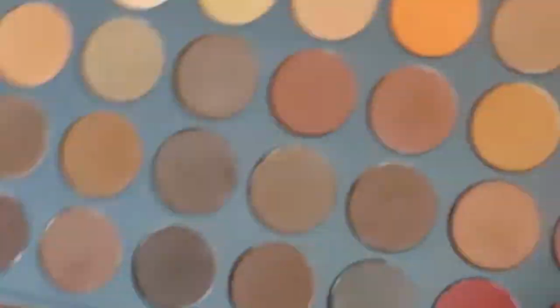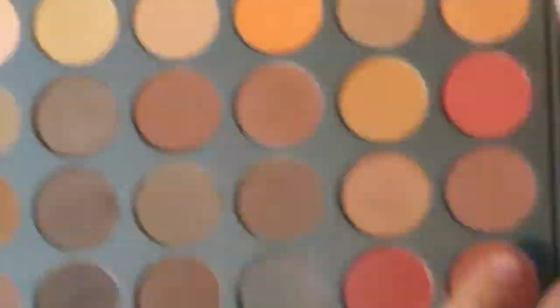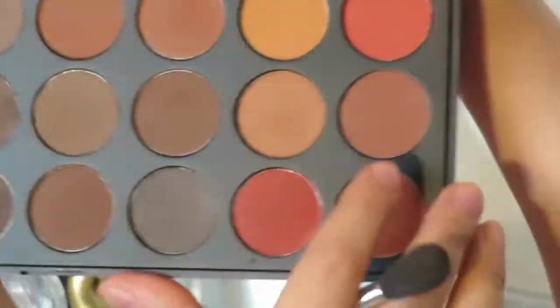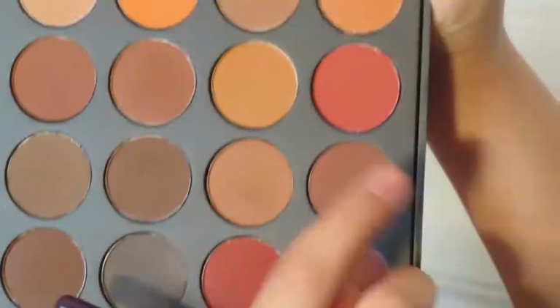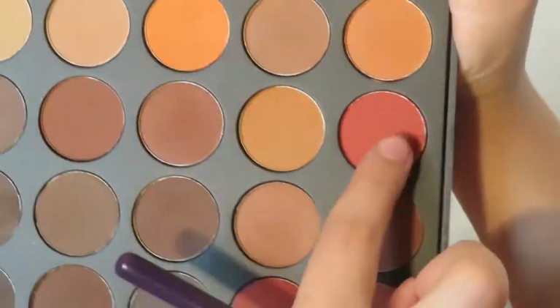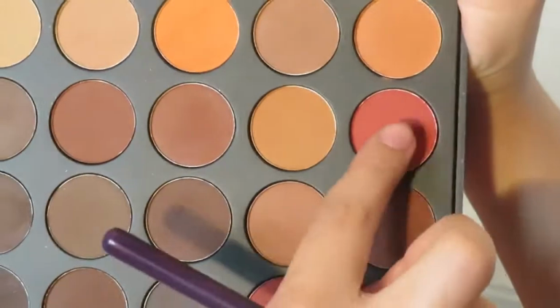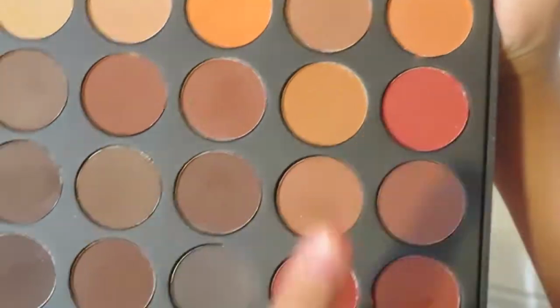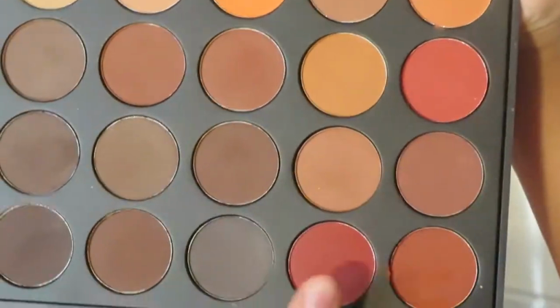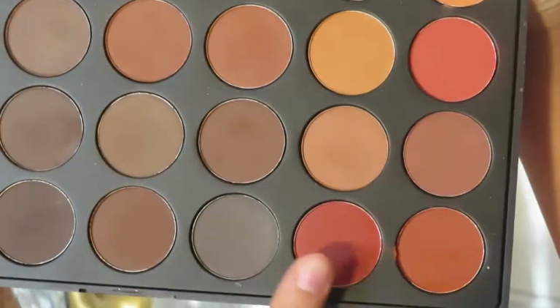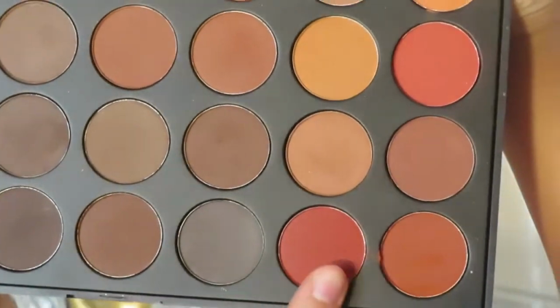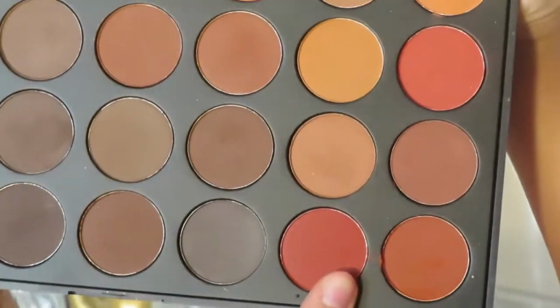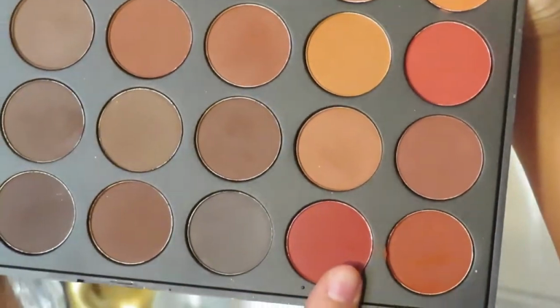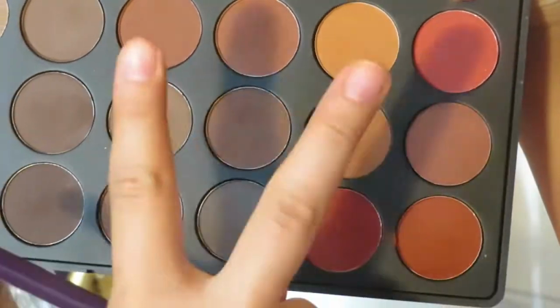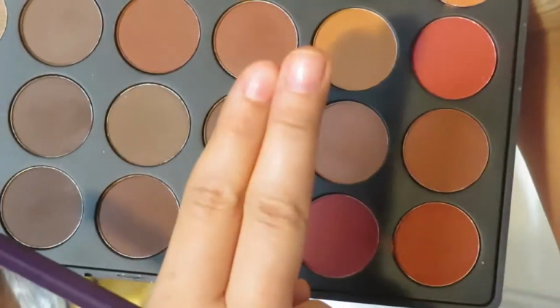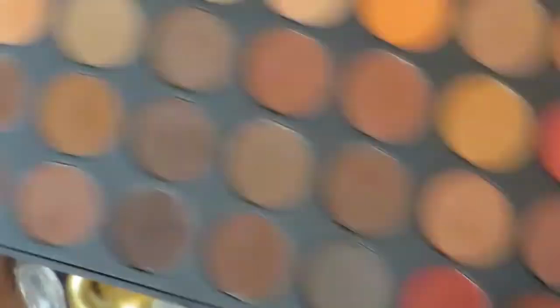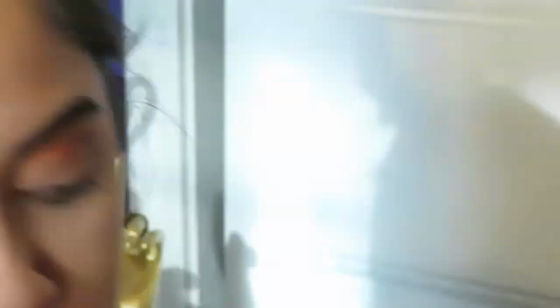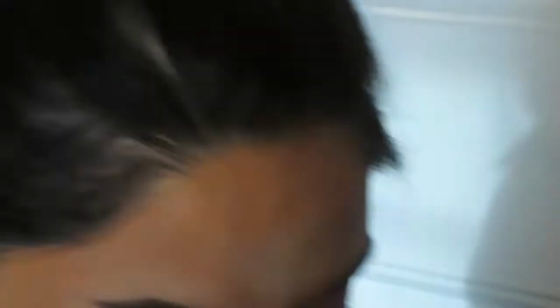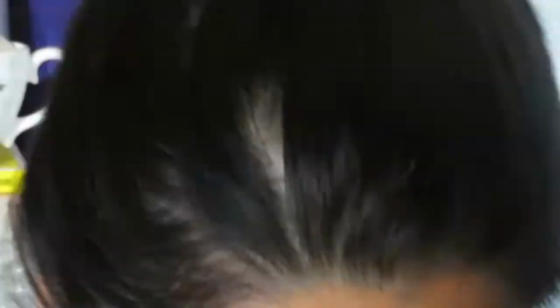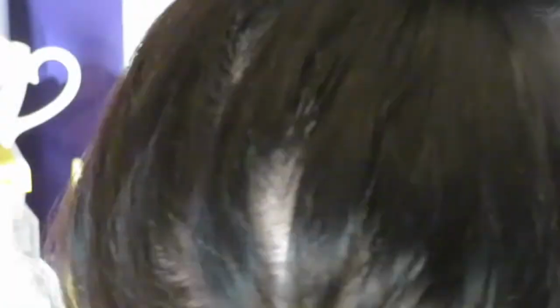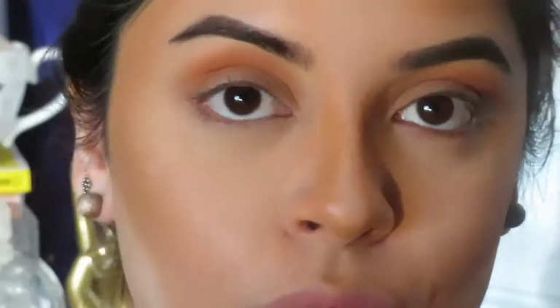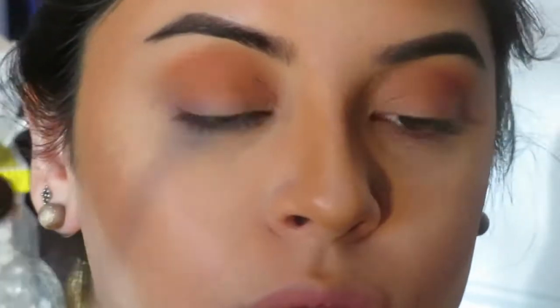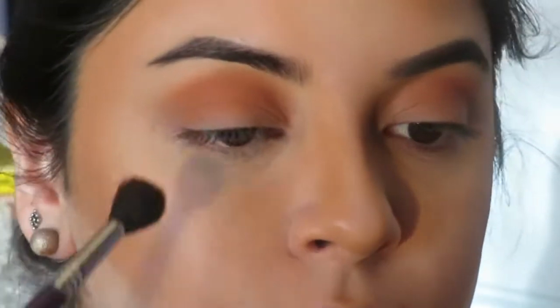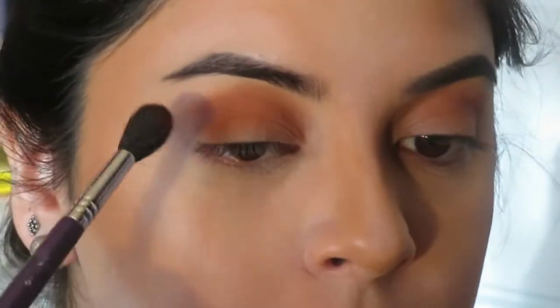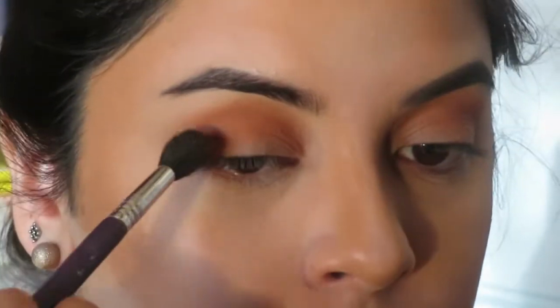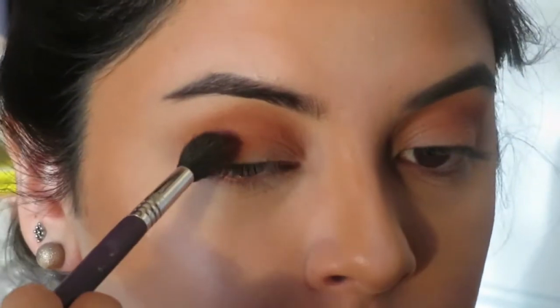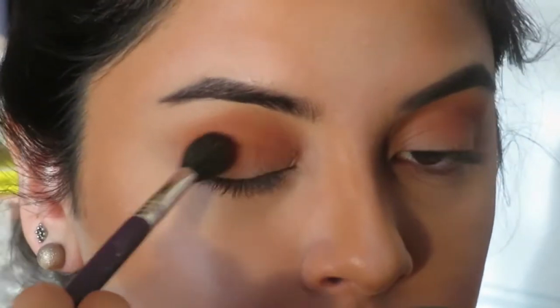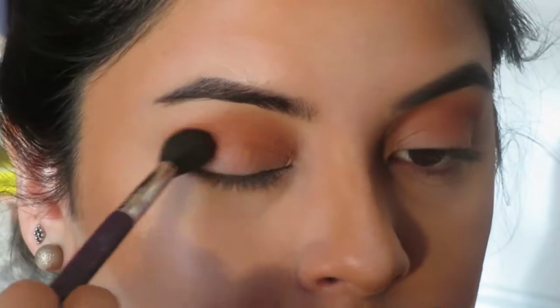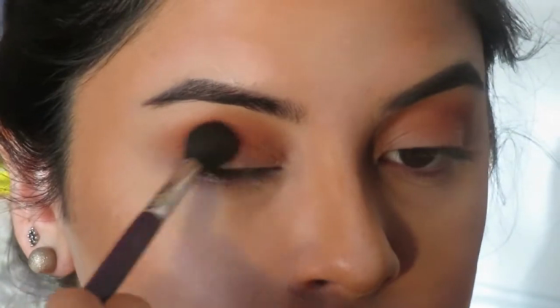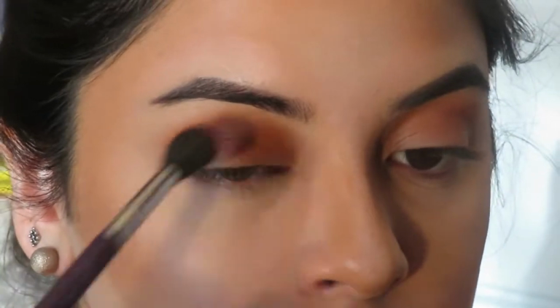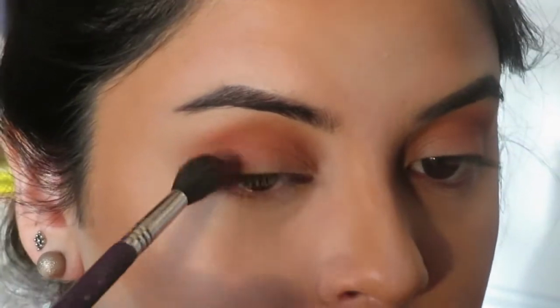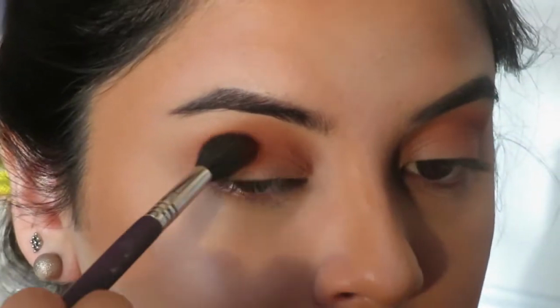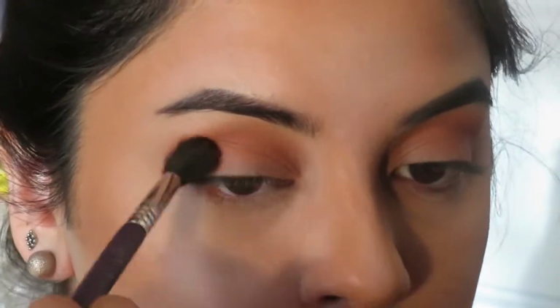Now I'm taking these two red colors, mixing them together, and applying that just below my crease.